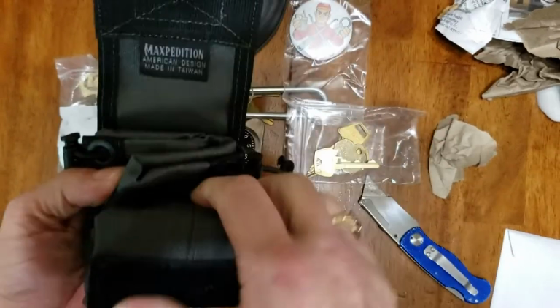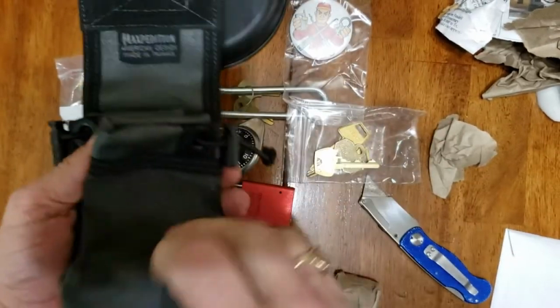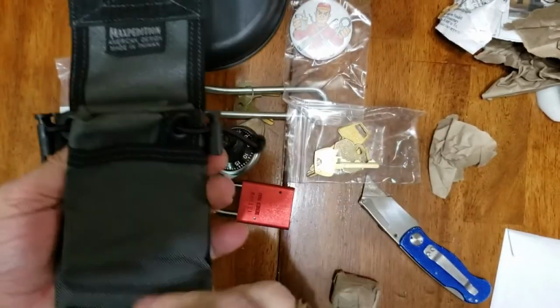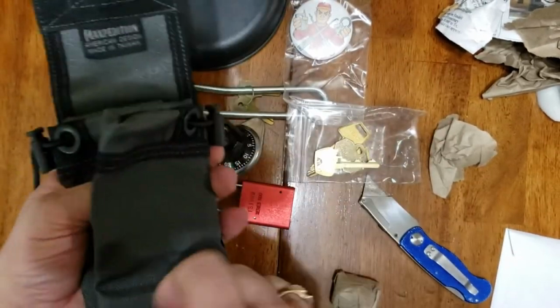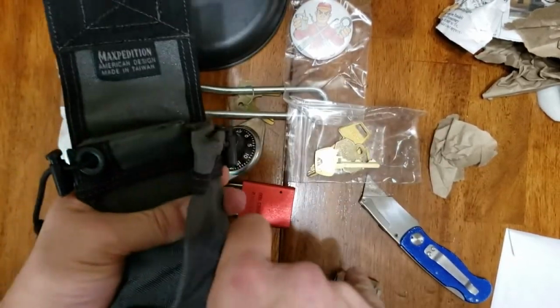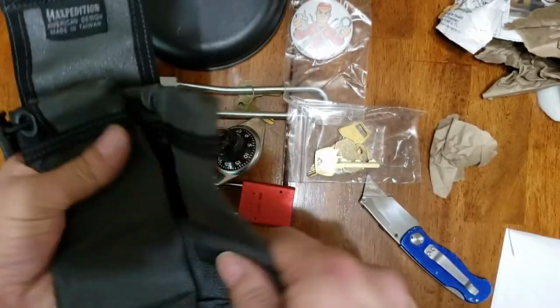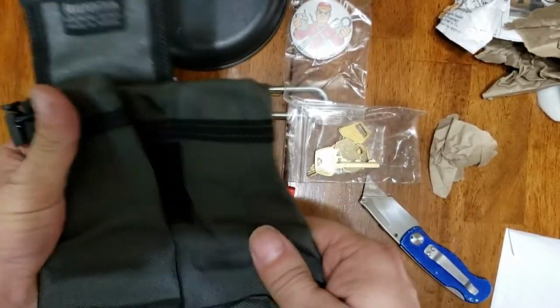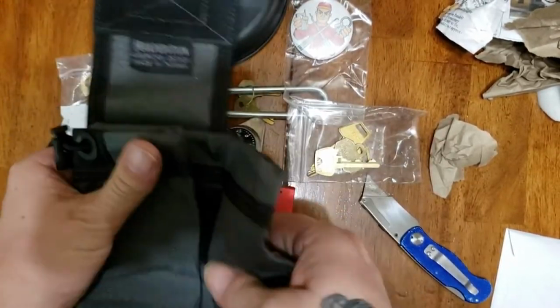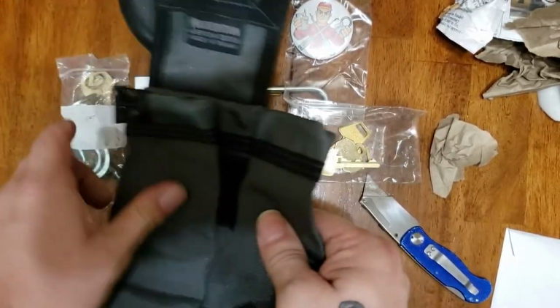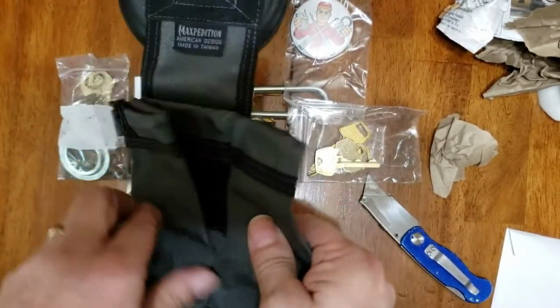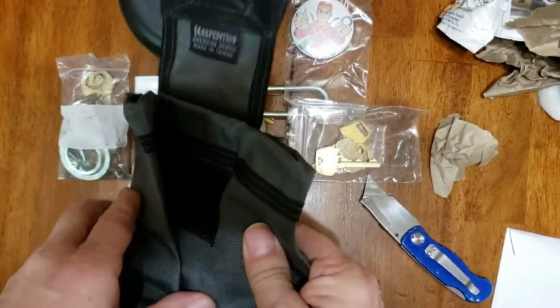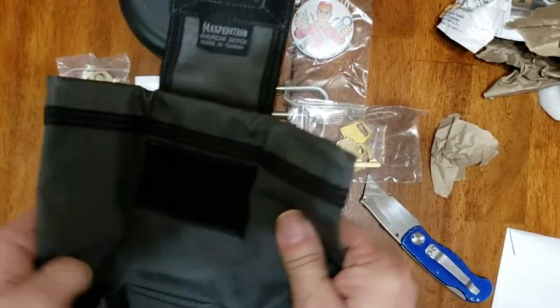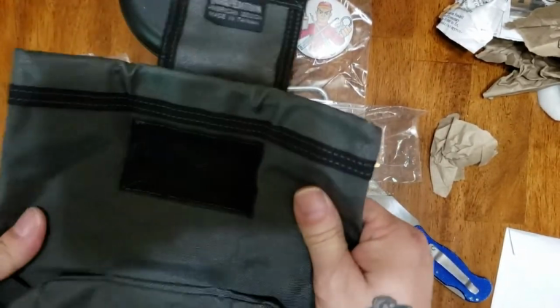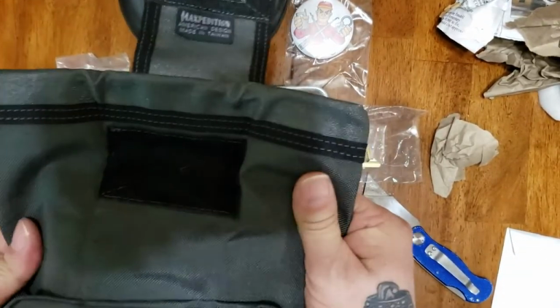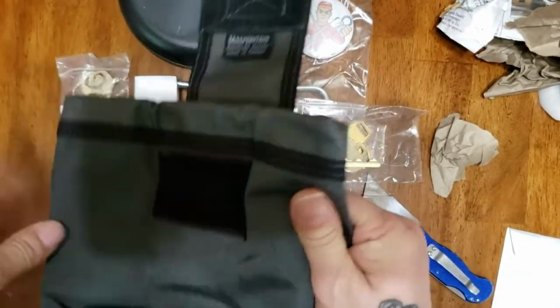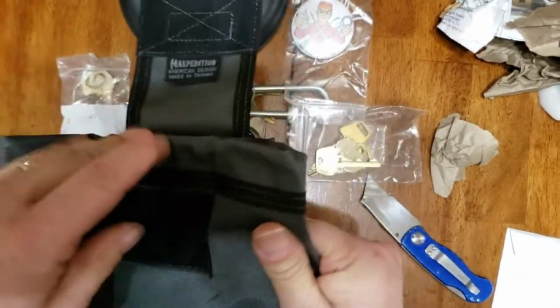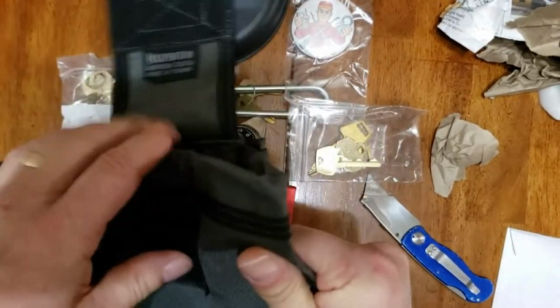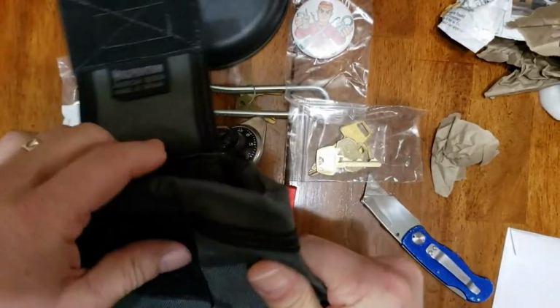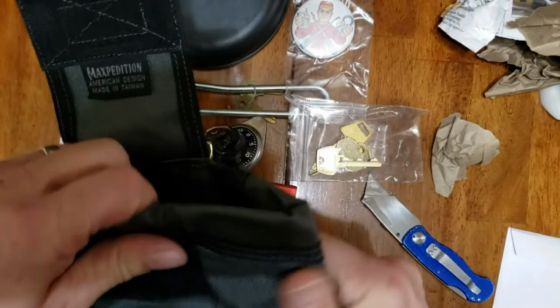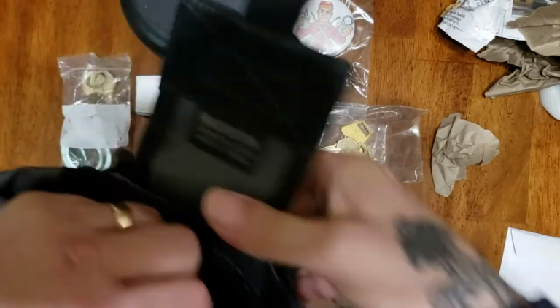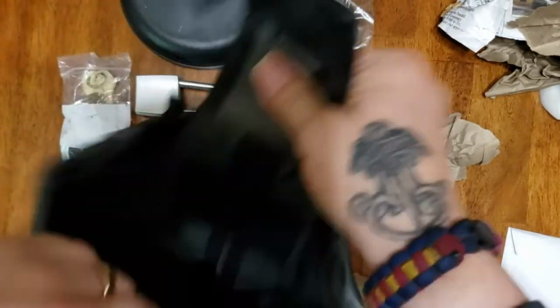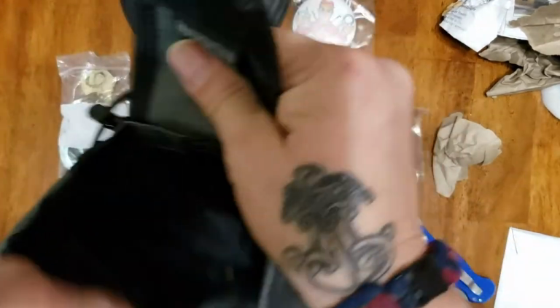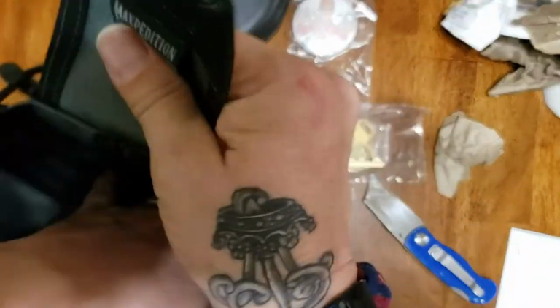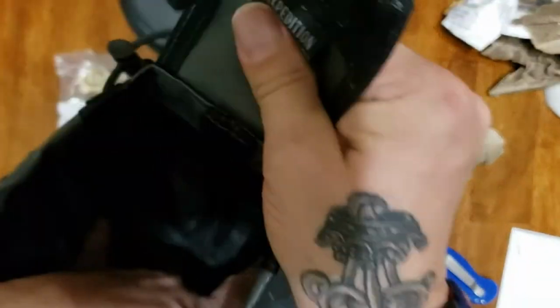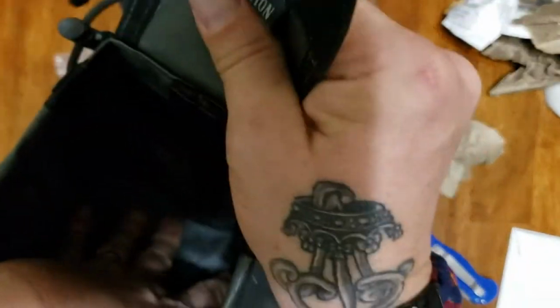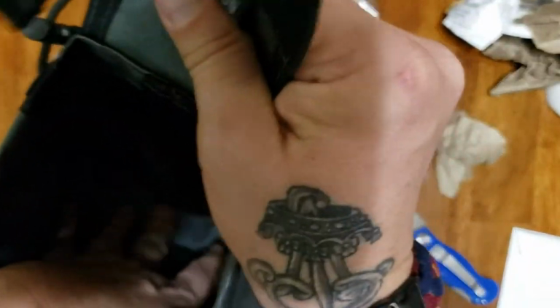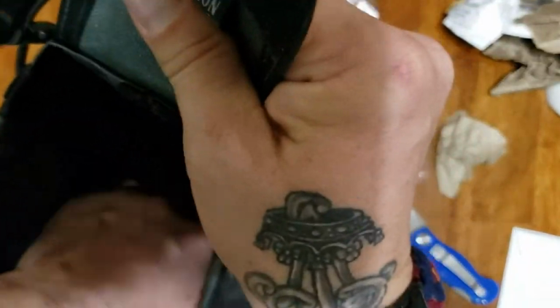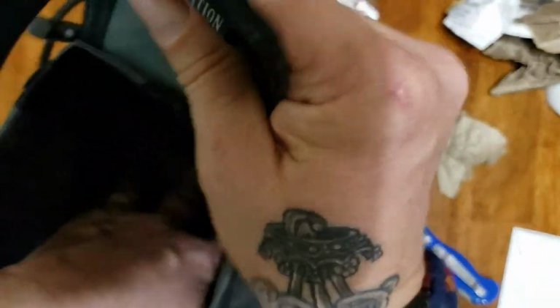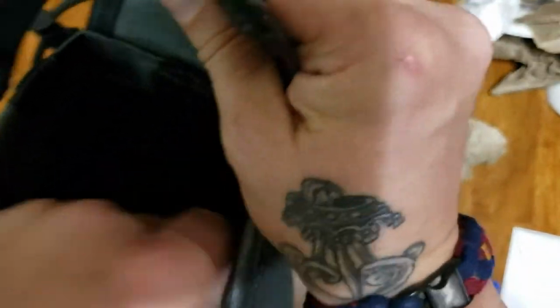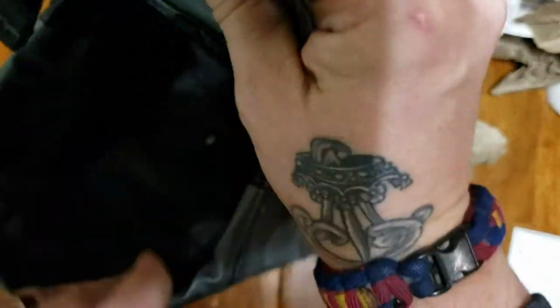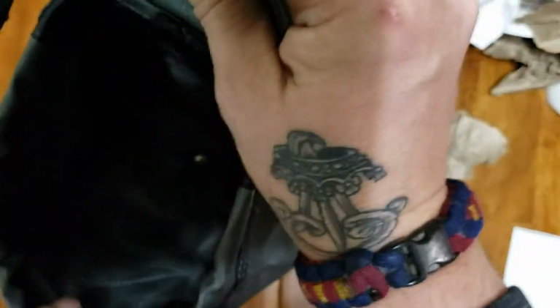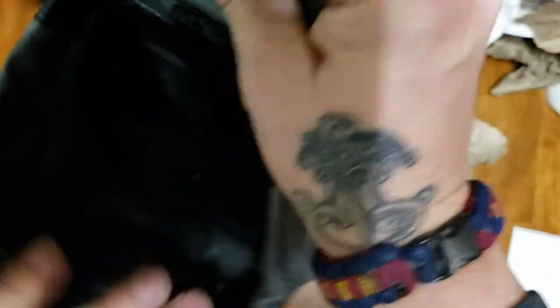This Maxpedition bag is quite nice. I'm not quite sure what I'll use it for, but I'll make good use of it.